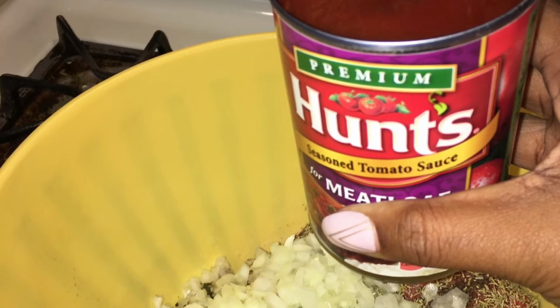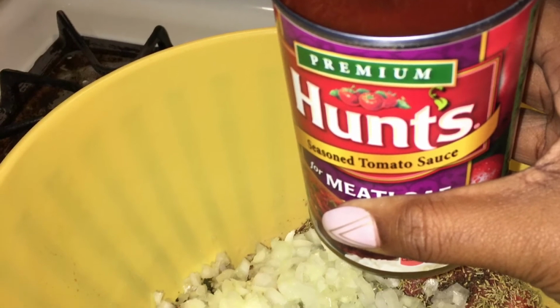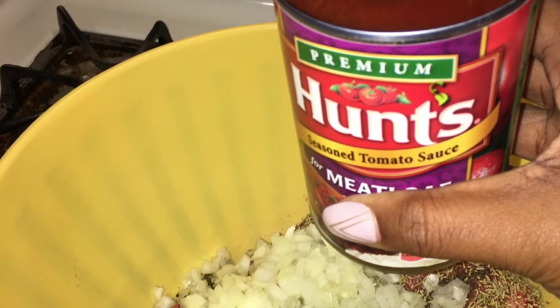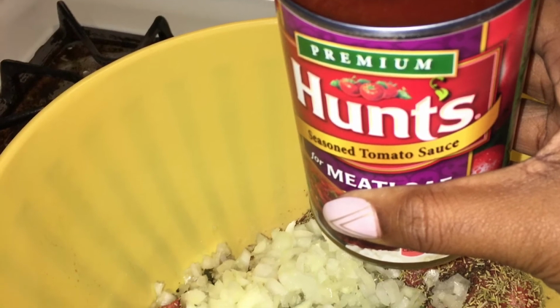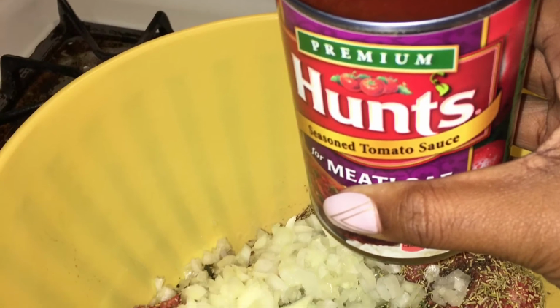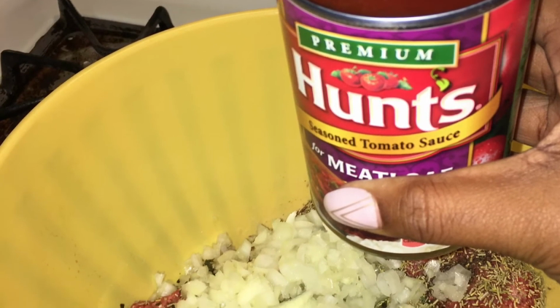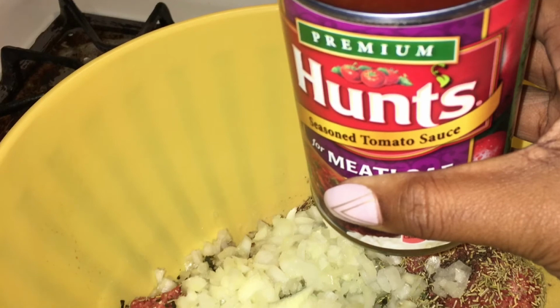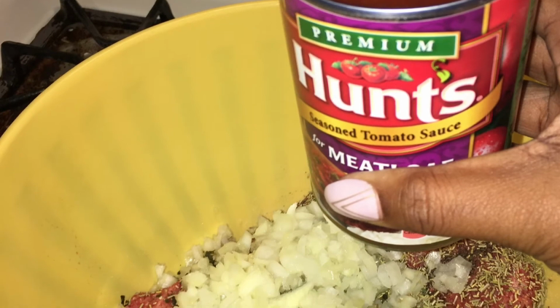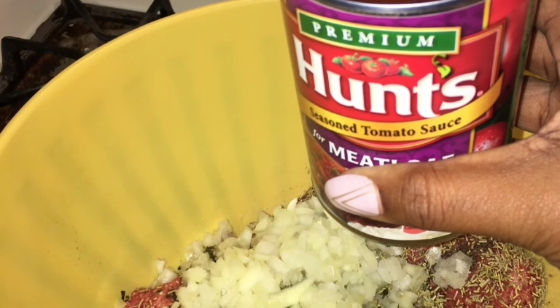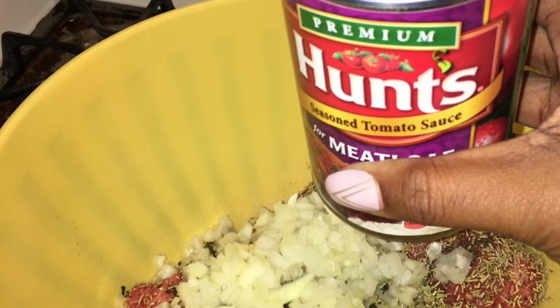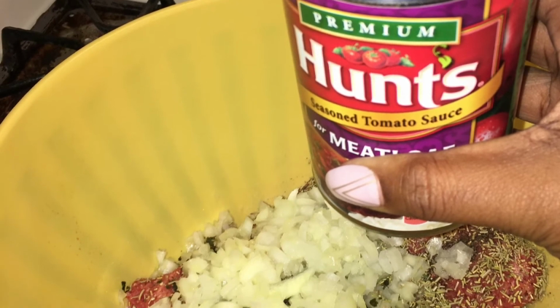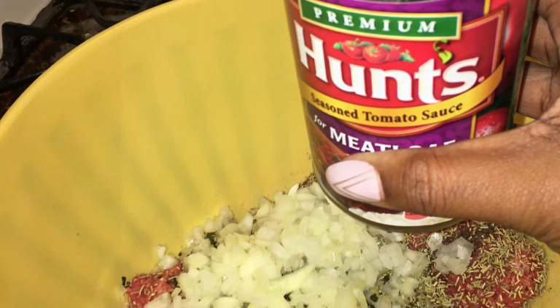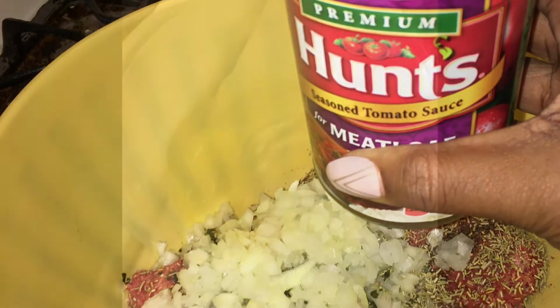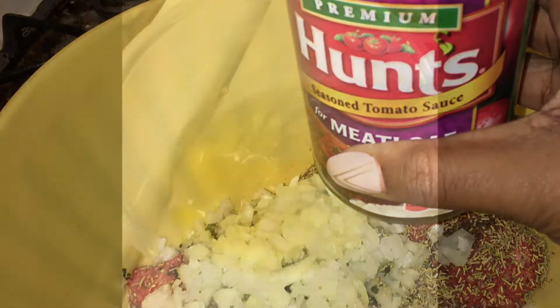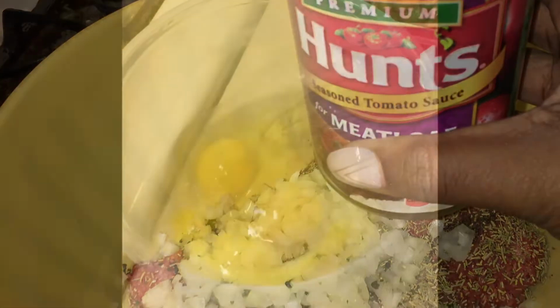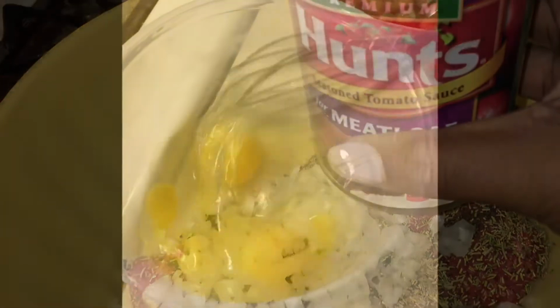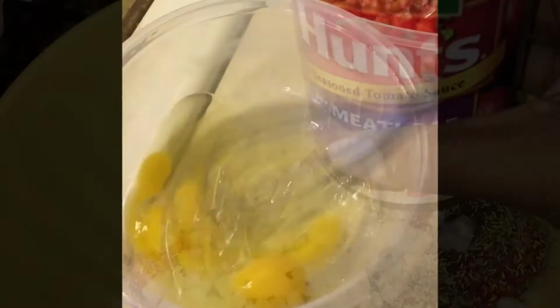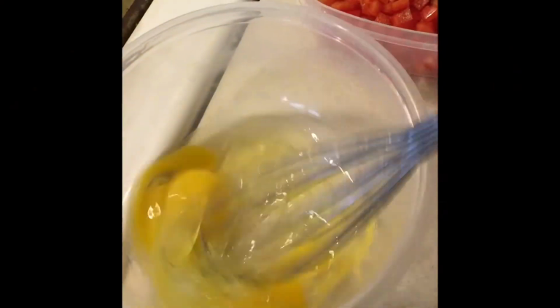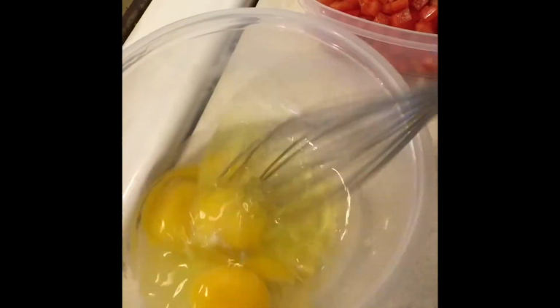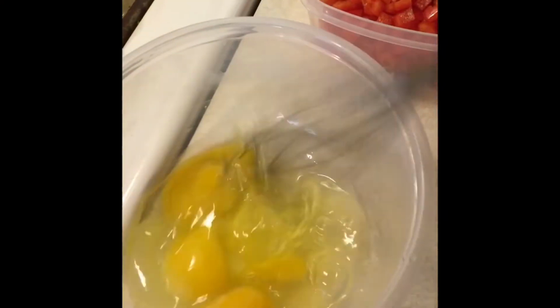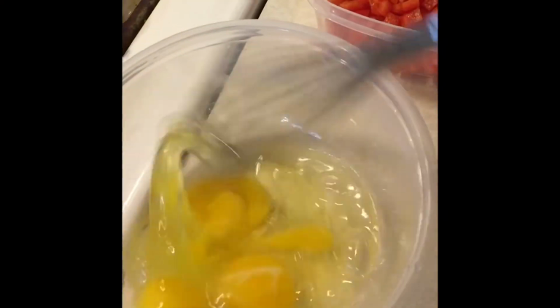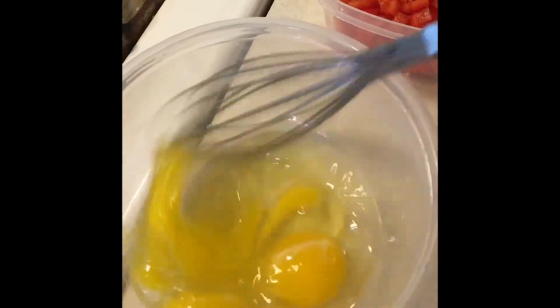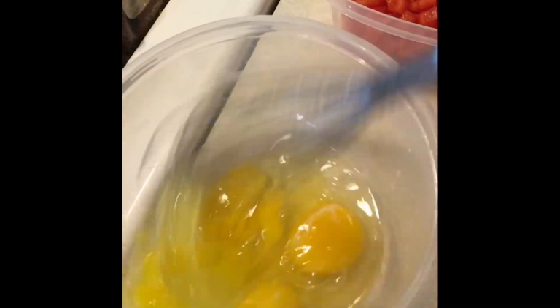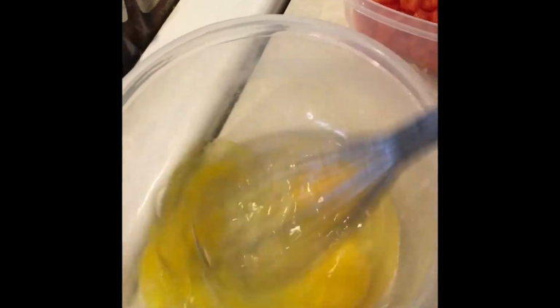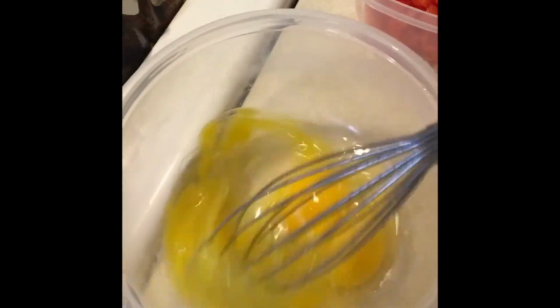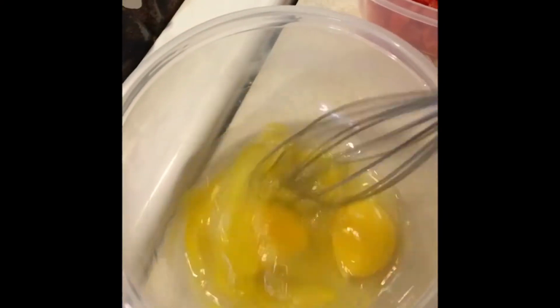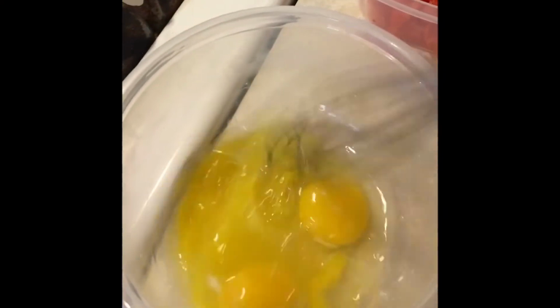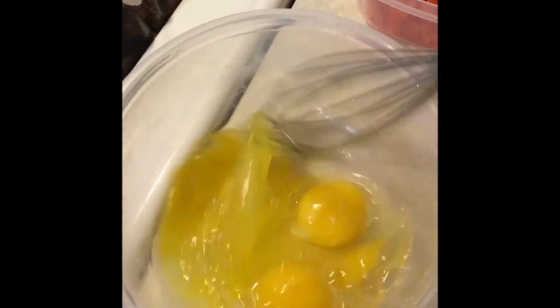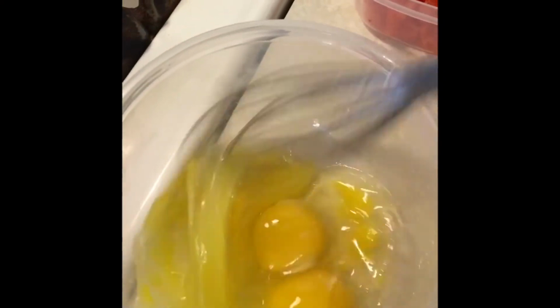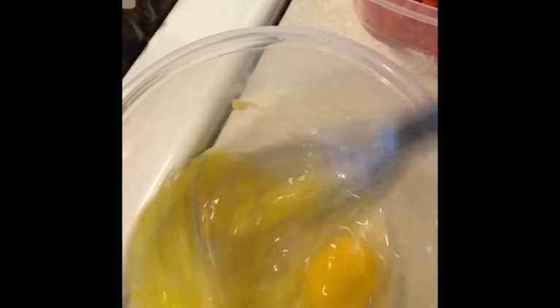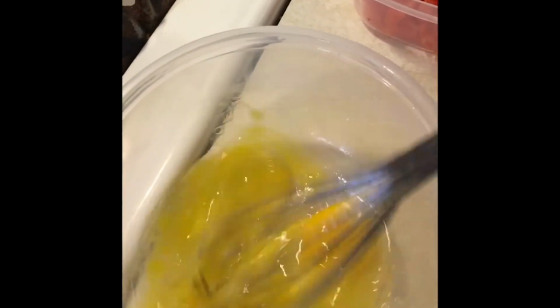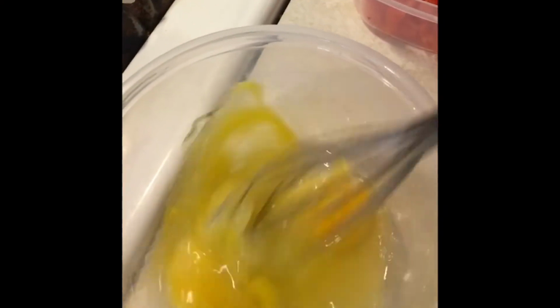Next I added half a can of meatloaf tomato sauce and went ahead and whipped that up.